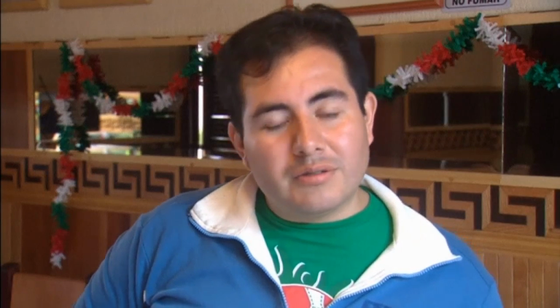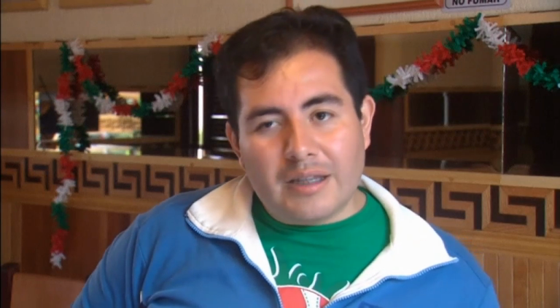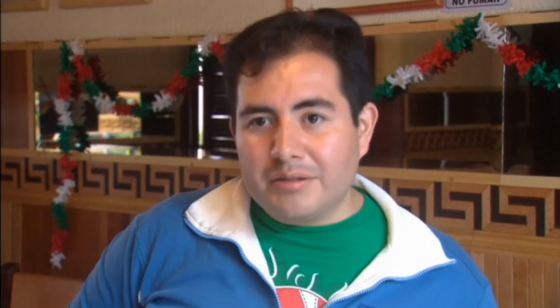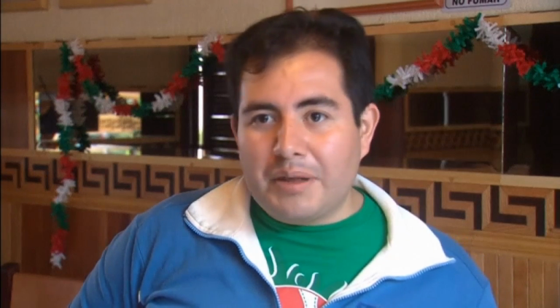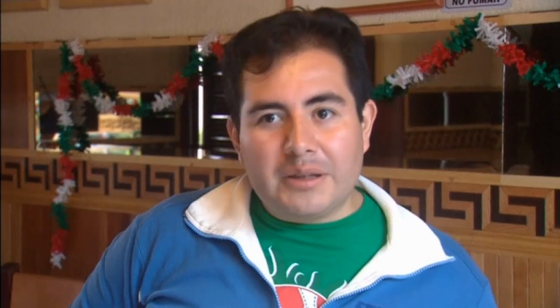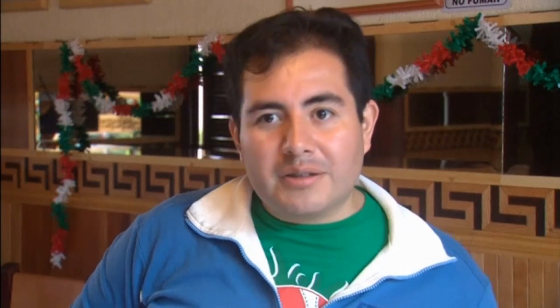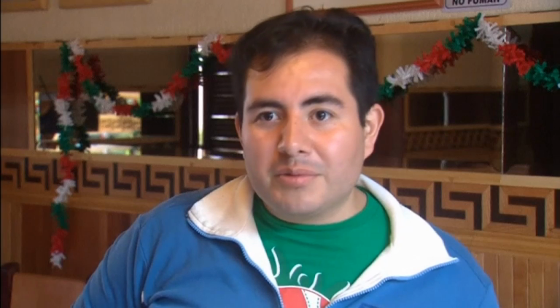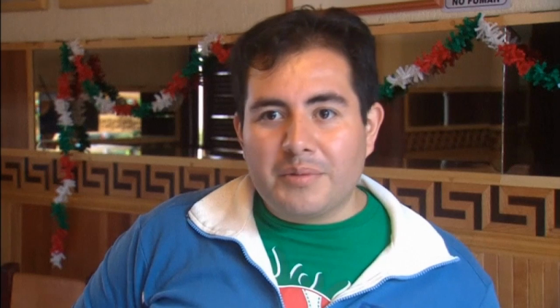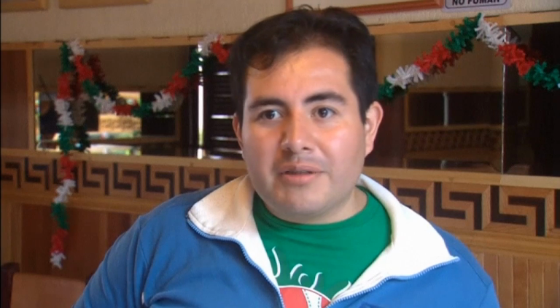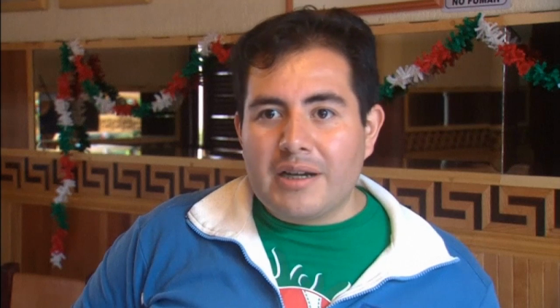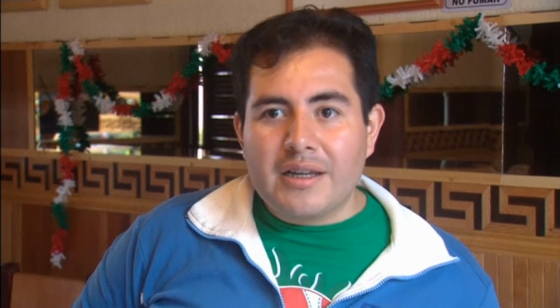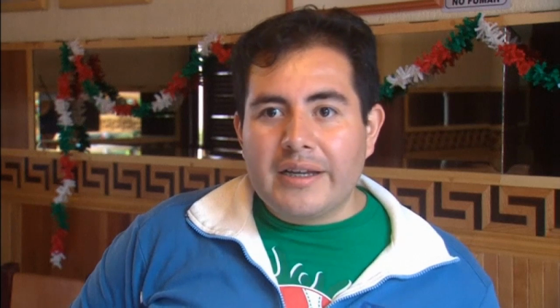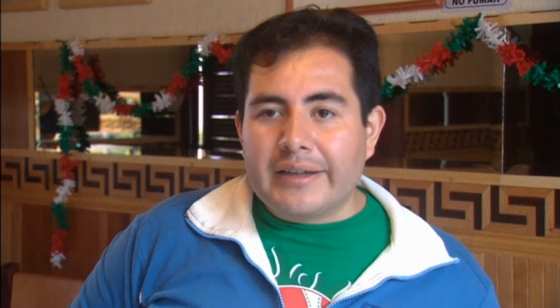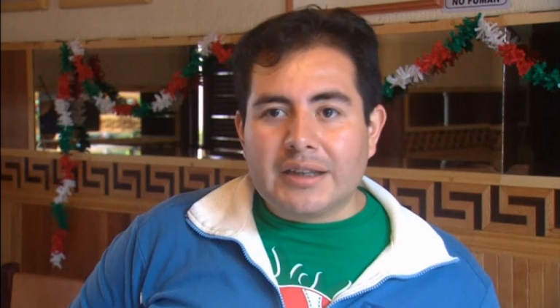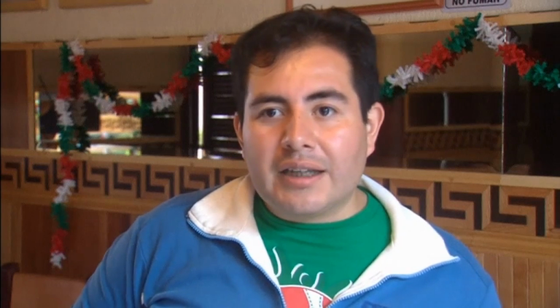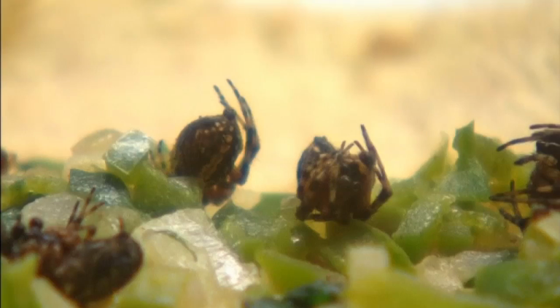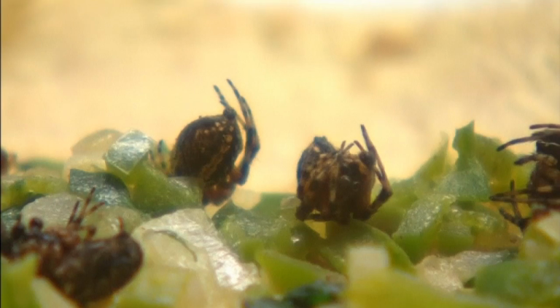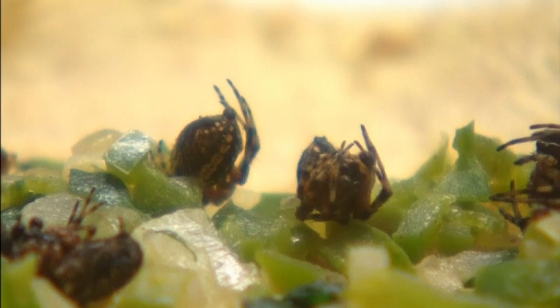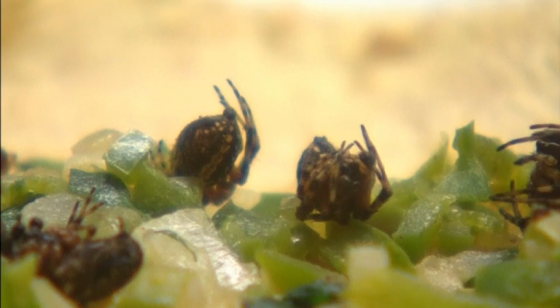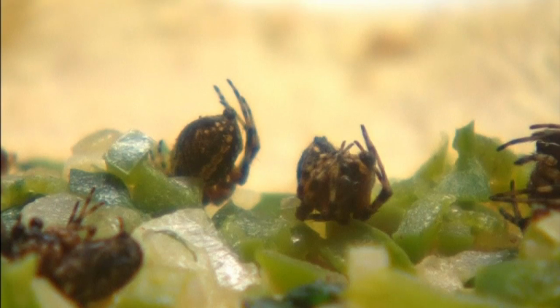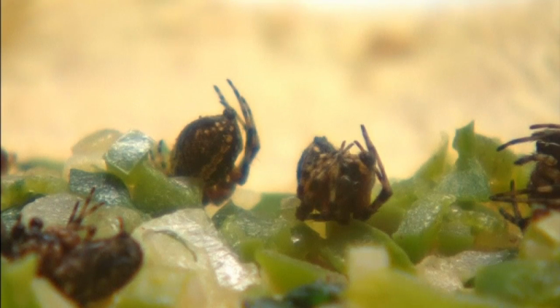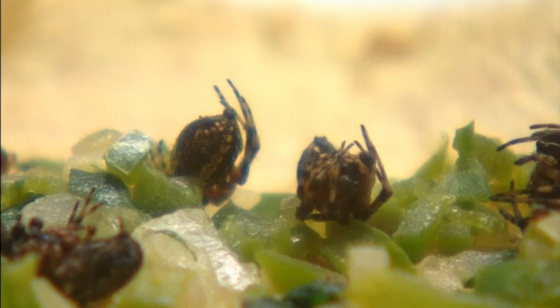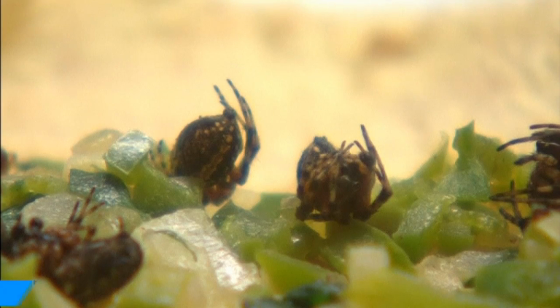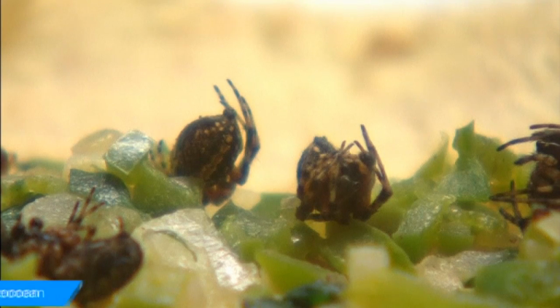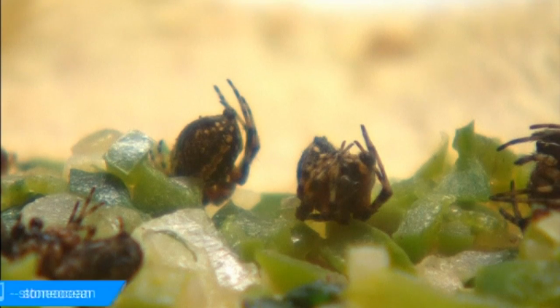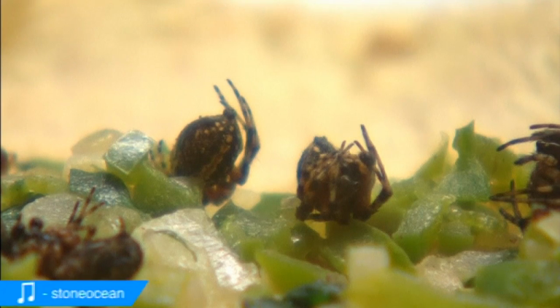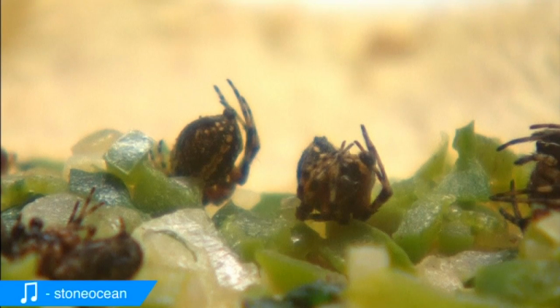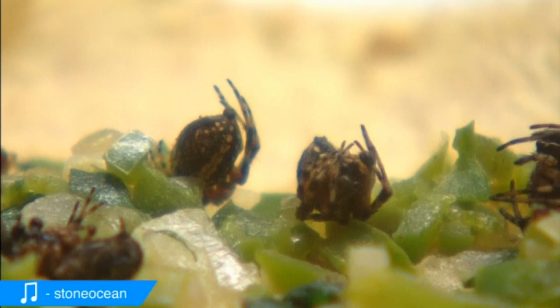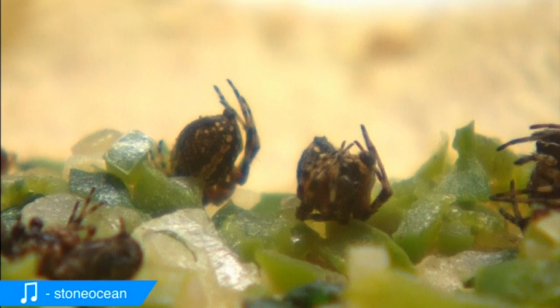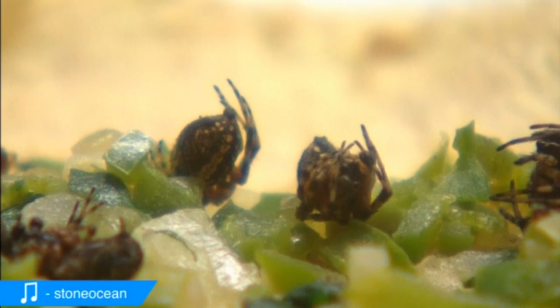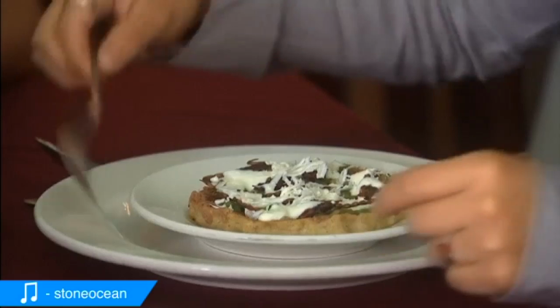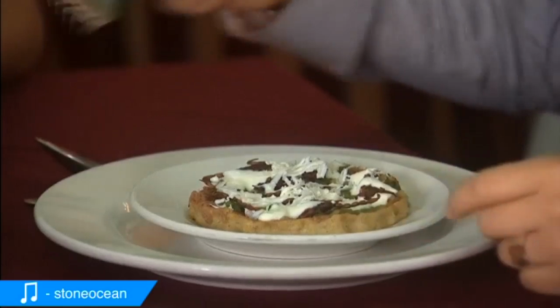Then seeing it all prepared, they eat it and say, well, it's good. We don't know about you, but we'd rather stick to a burger.